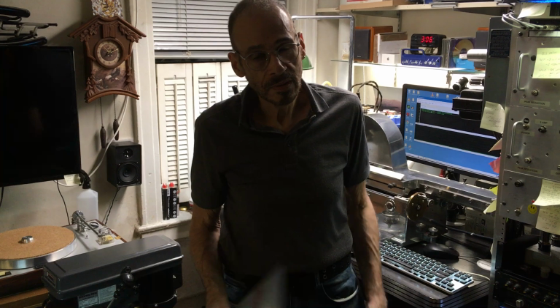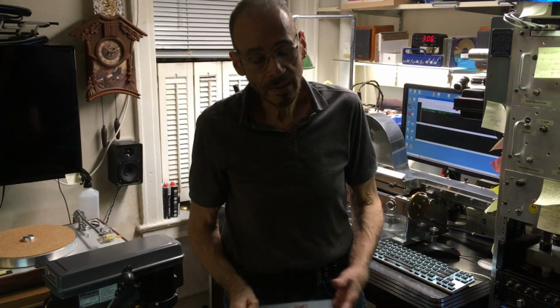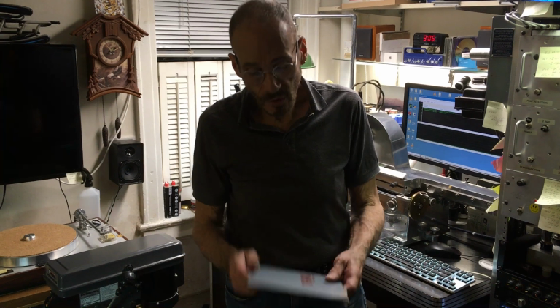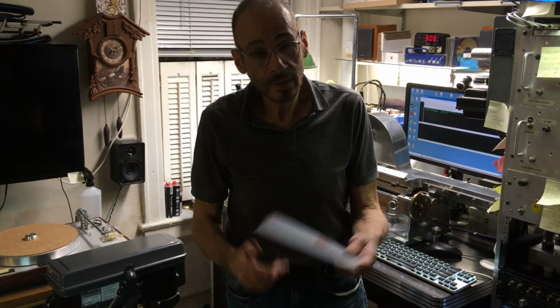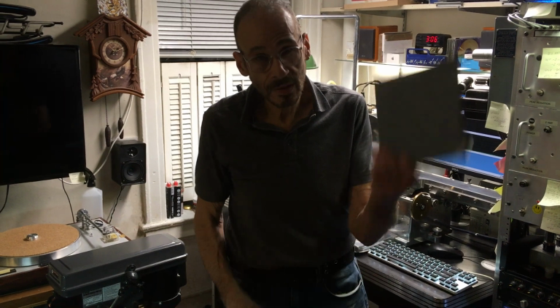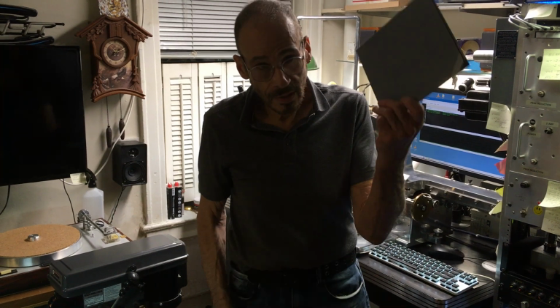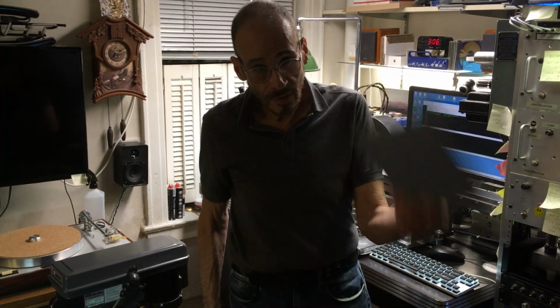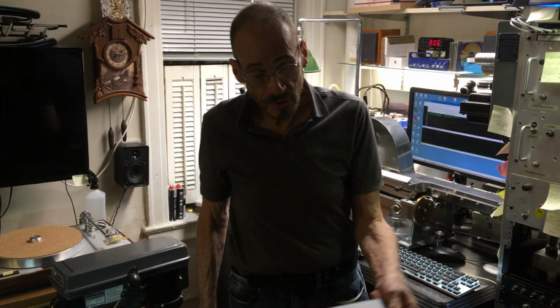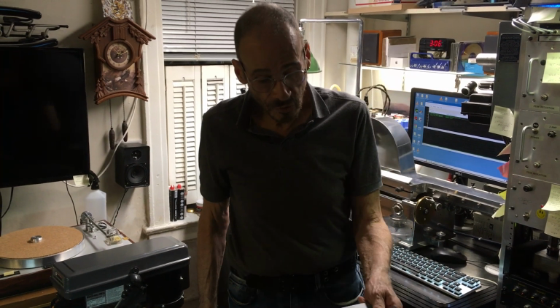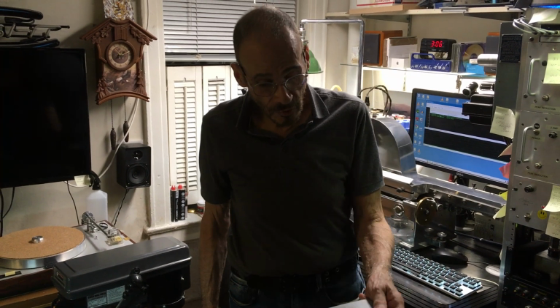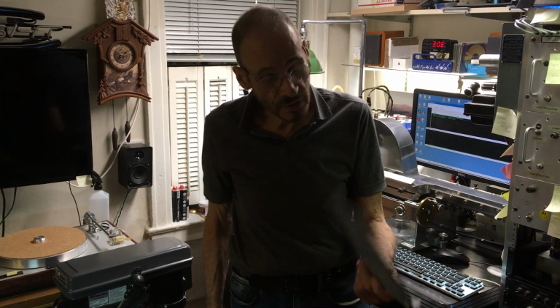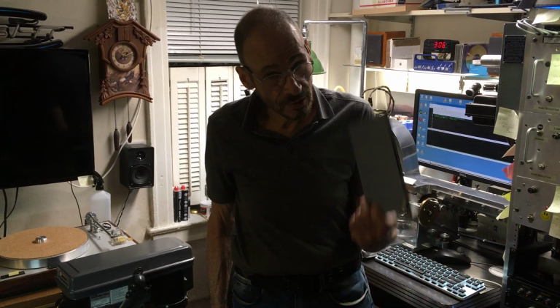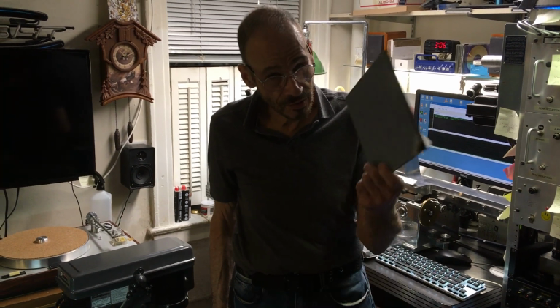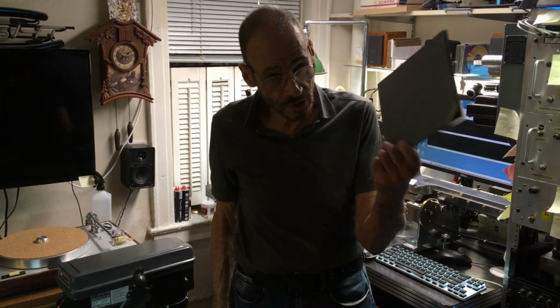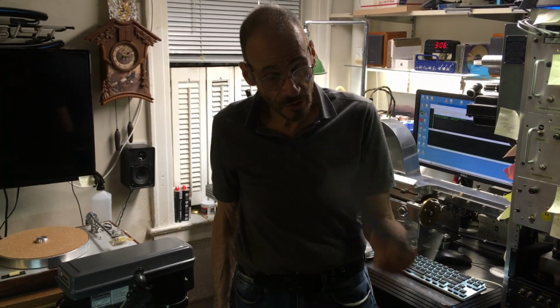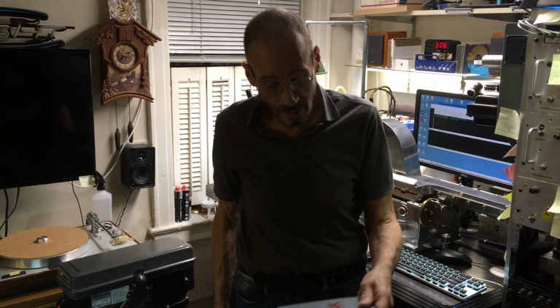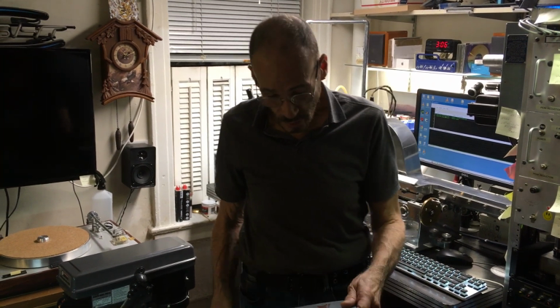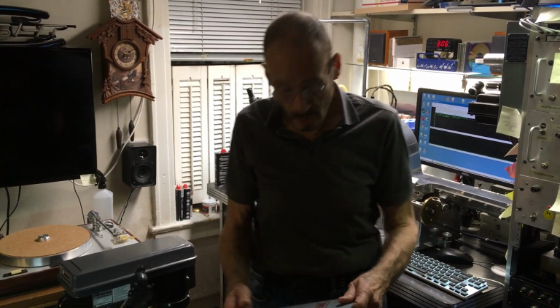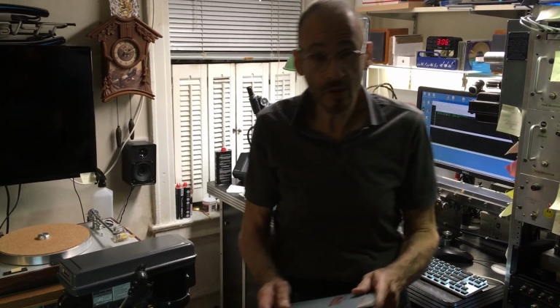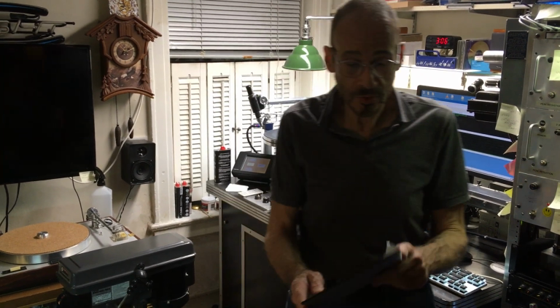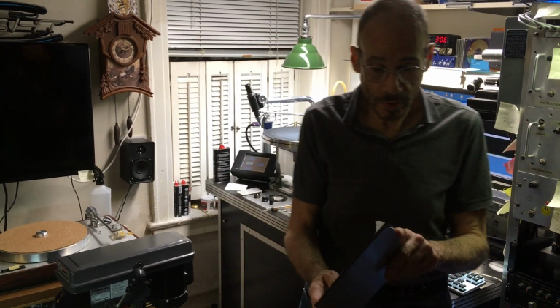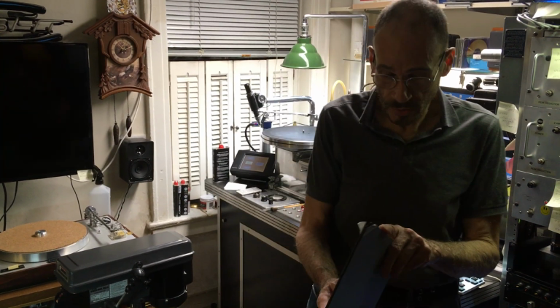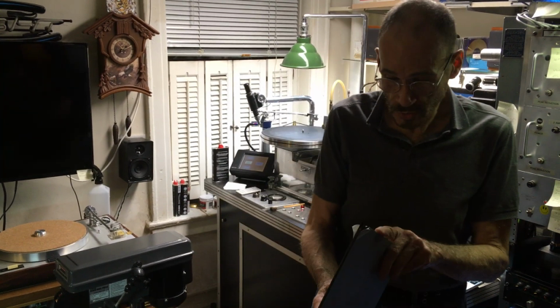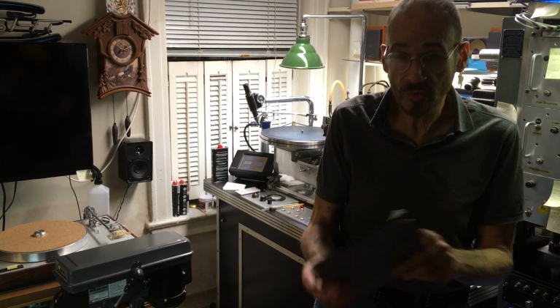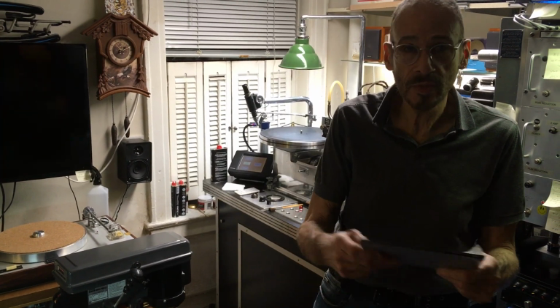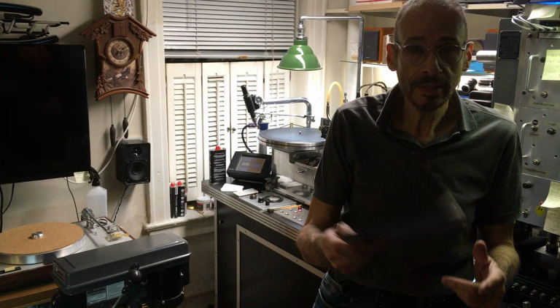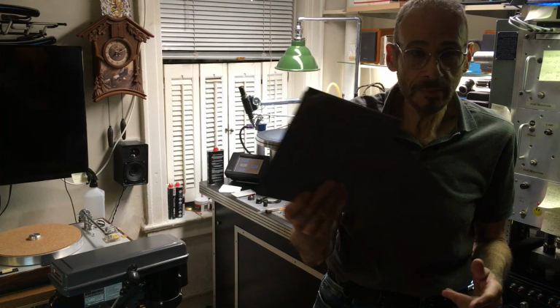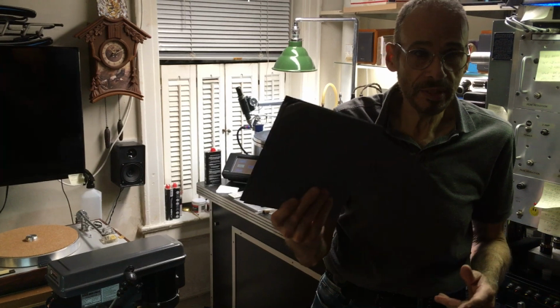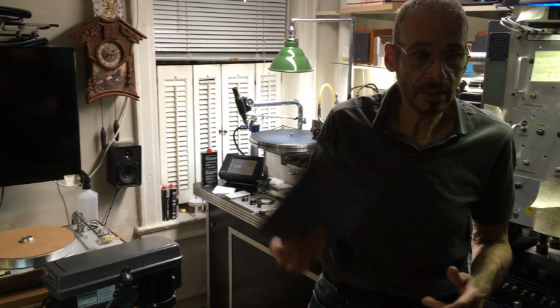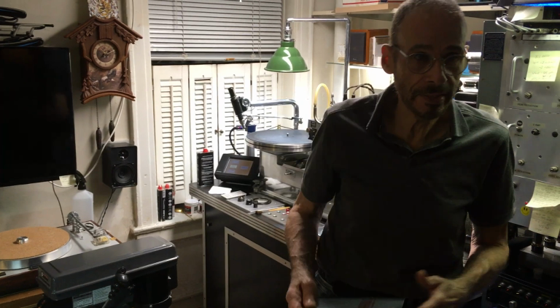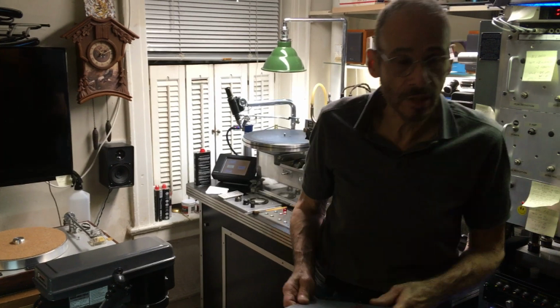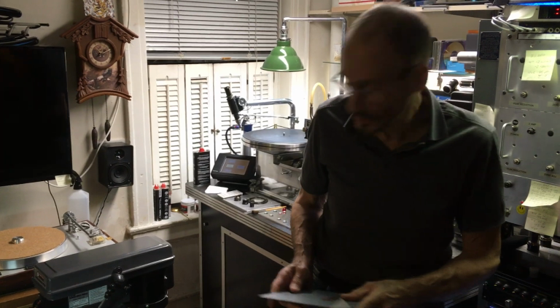How you doing? Rich Flores here to show you how we're going to do two EP lathe cuts.